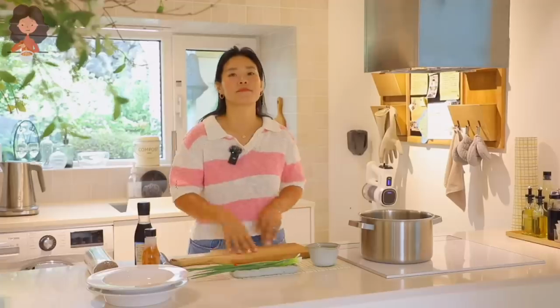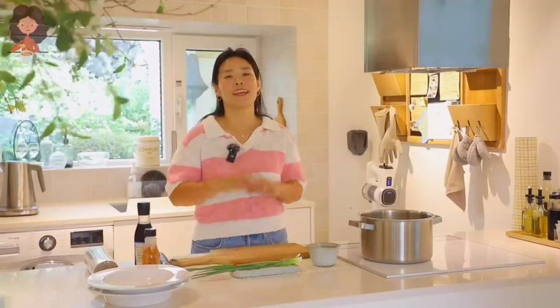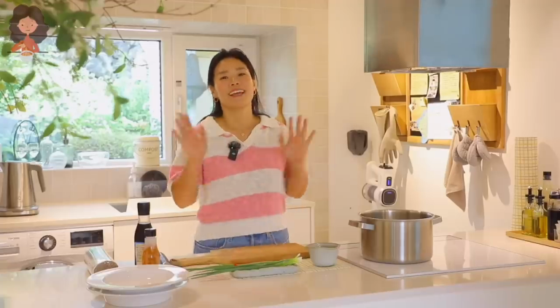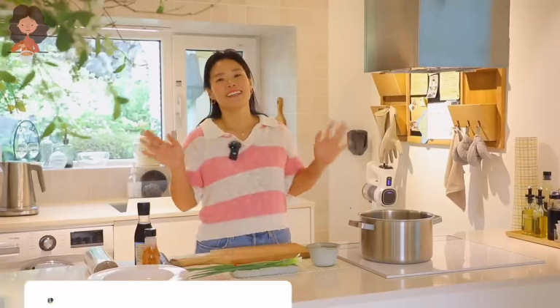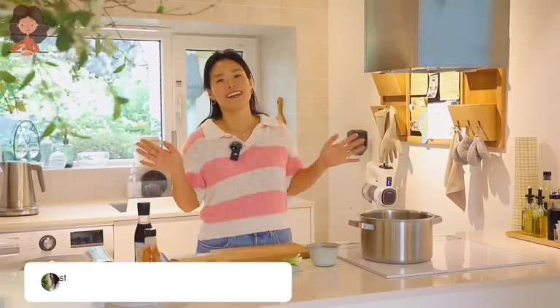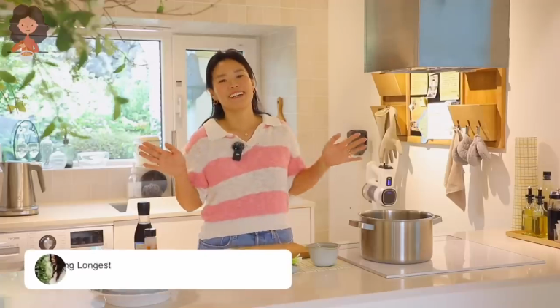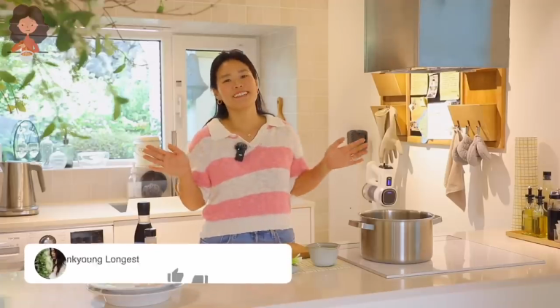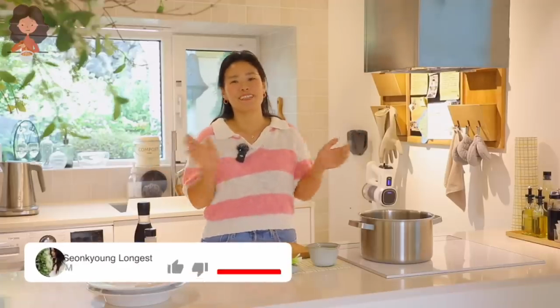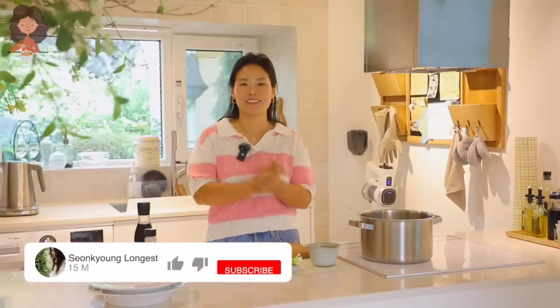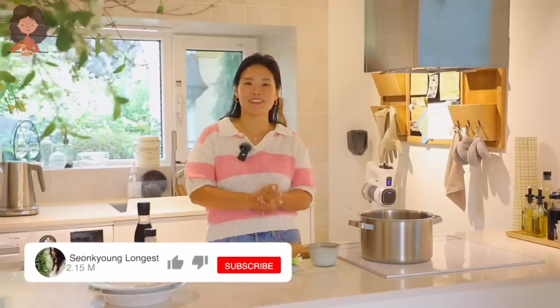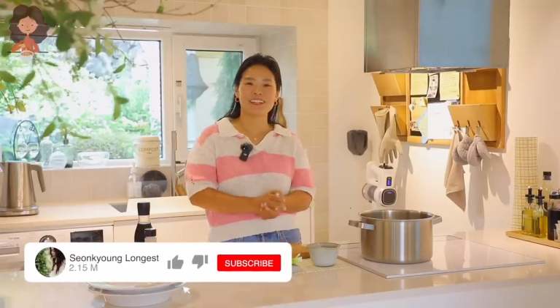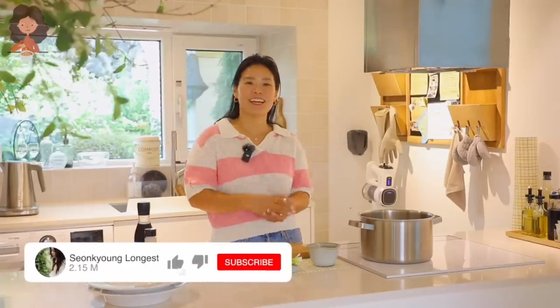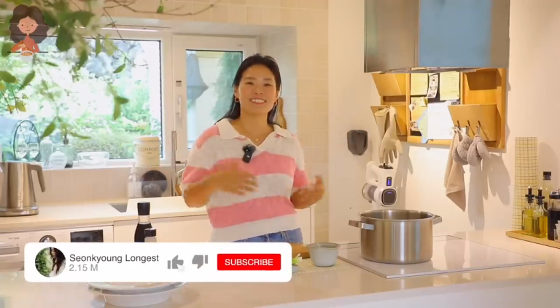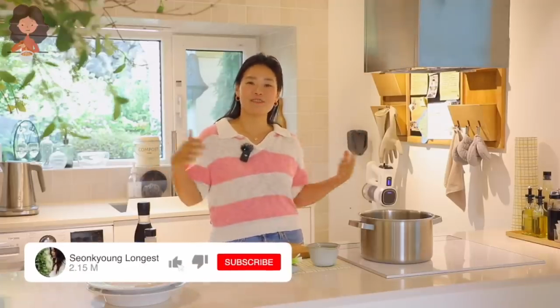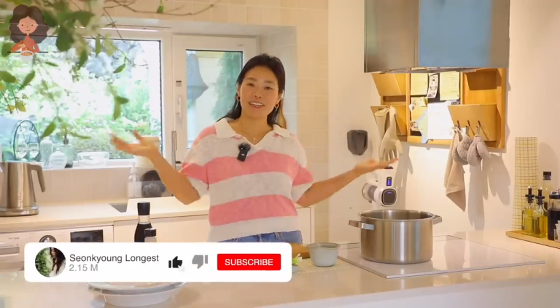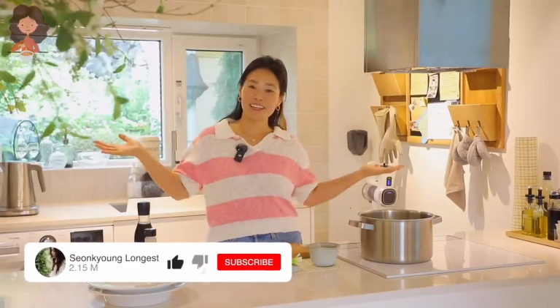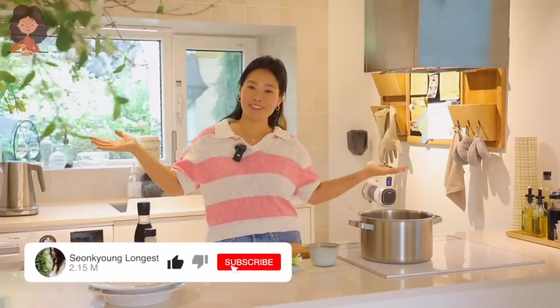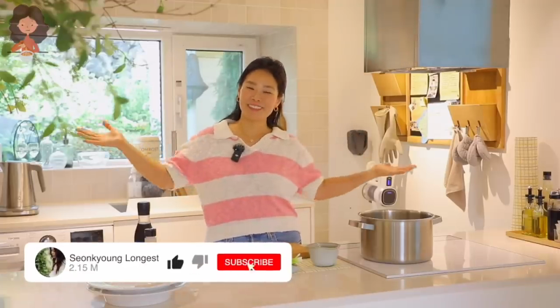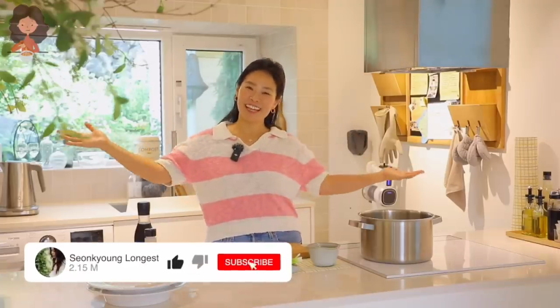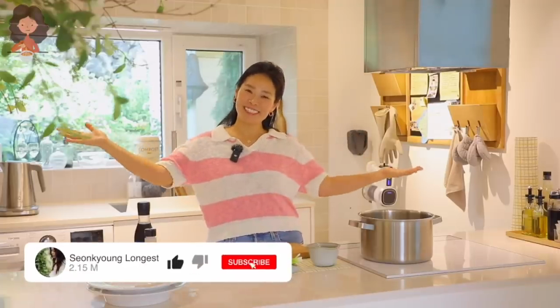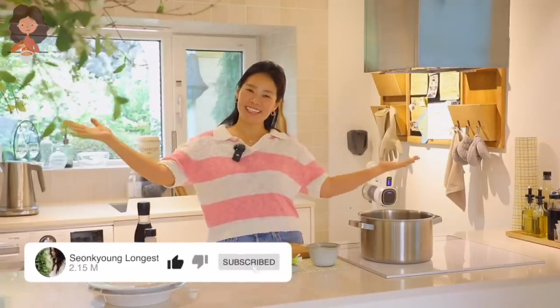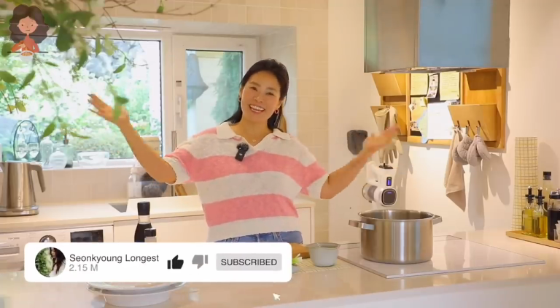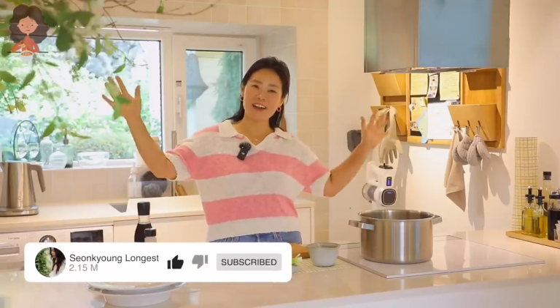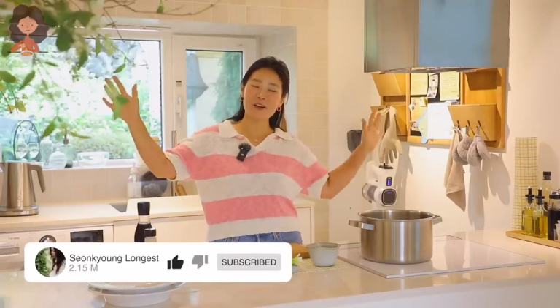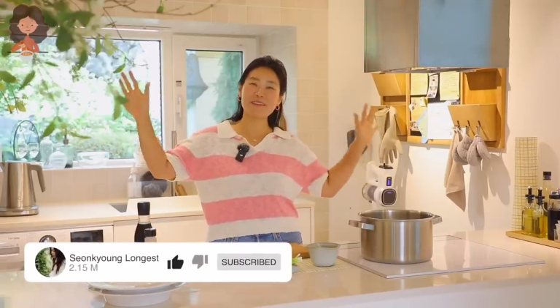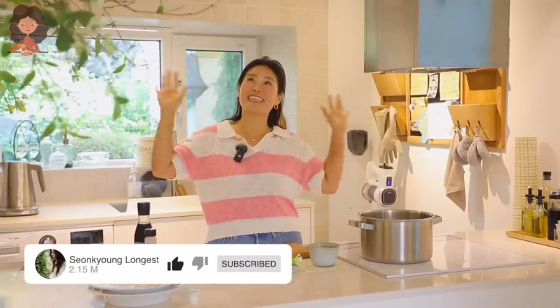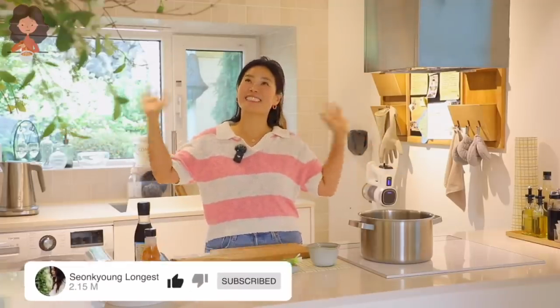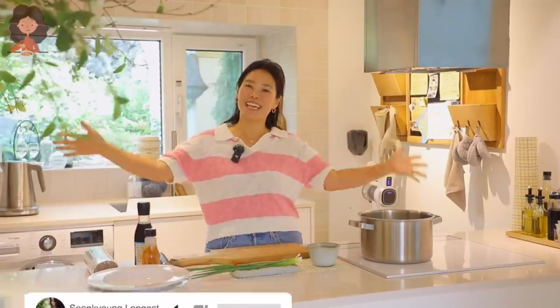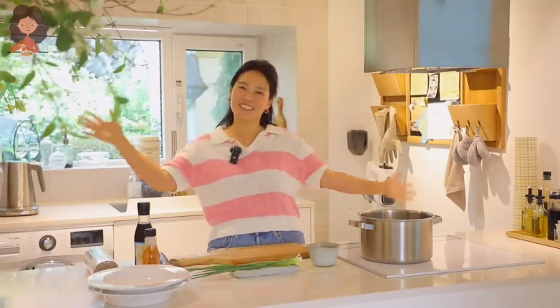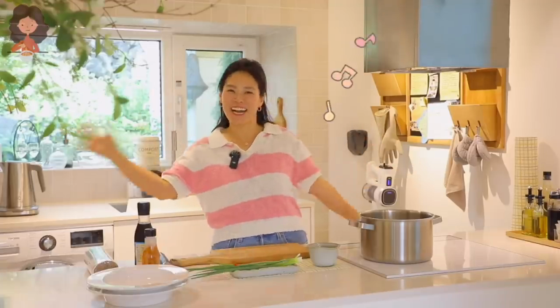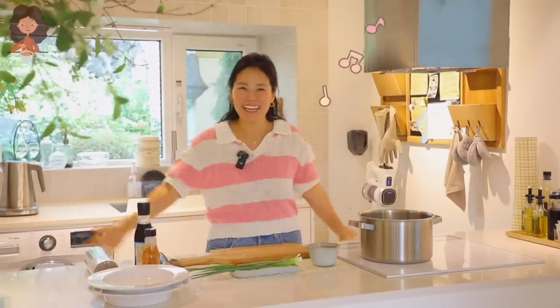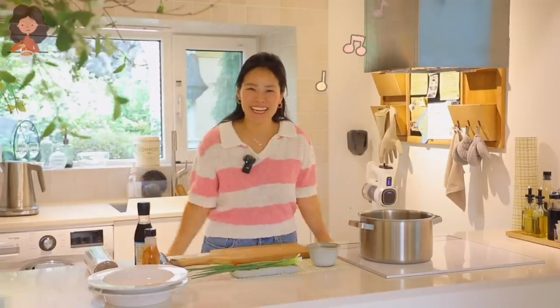Hi guys, I'm Seongyong Long and welcome to Asian at Home in Jeju Island.